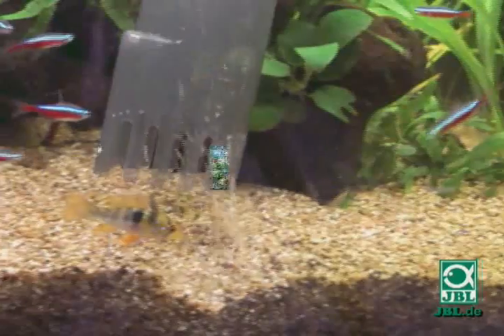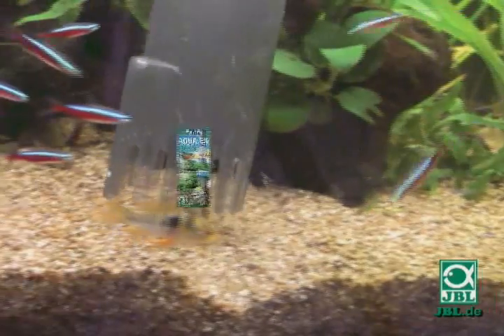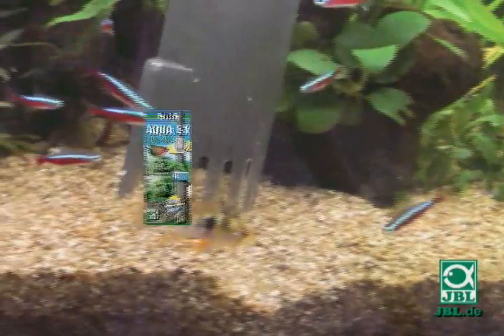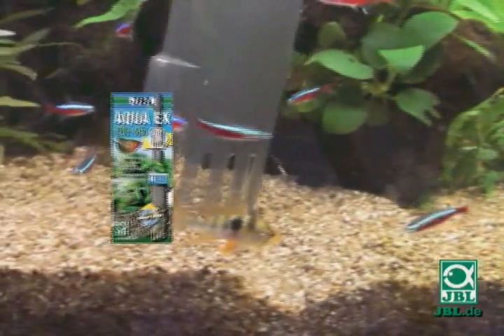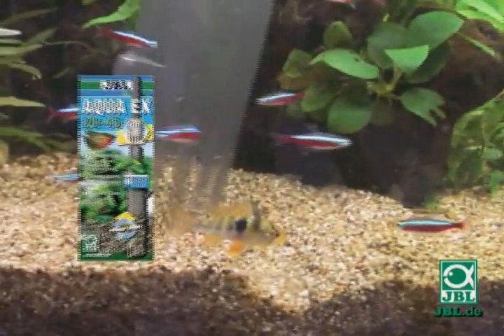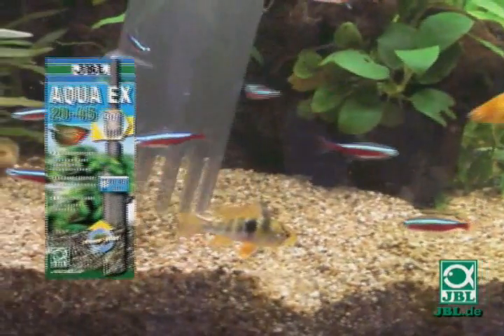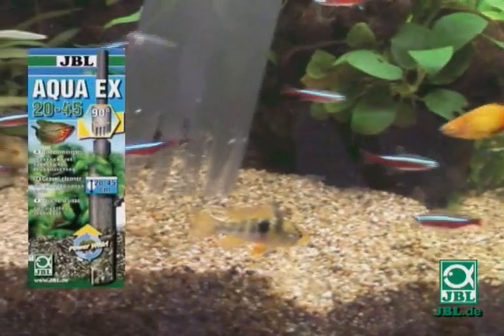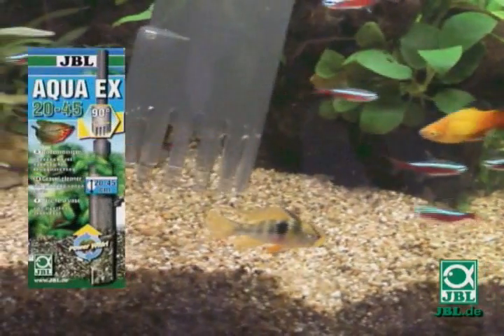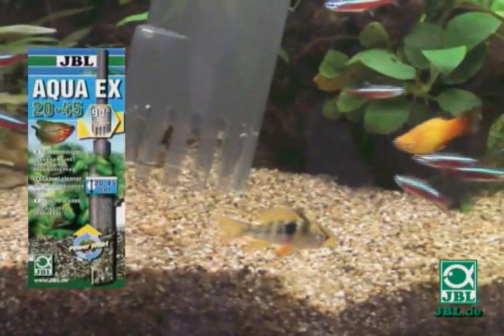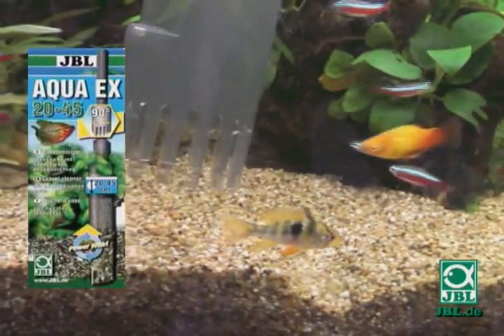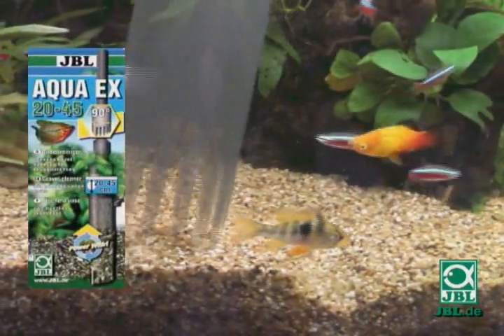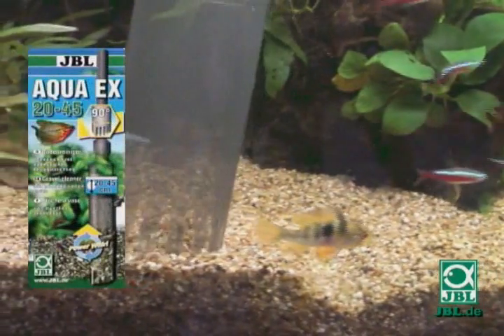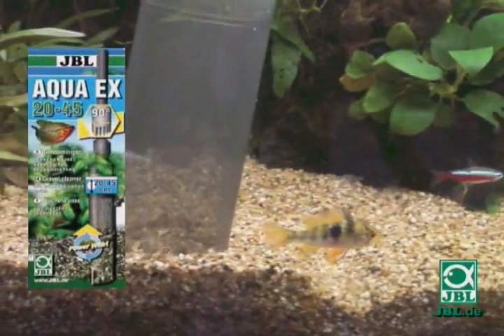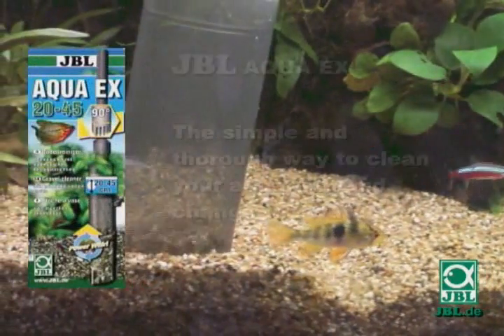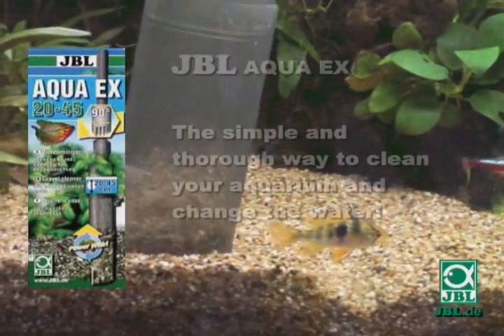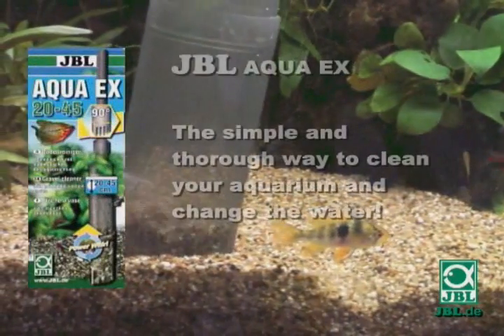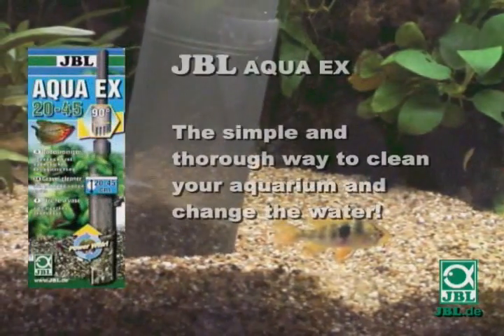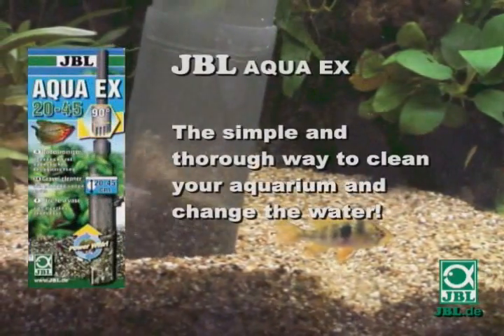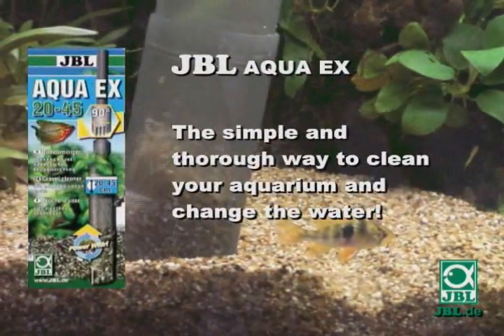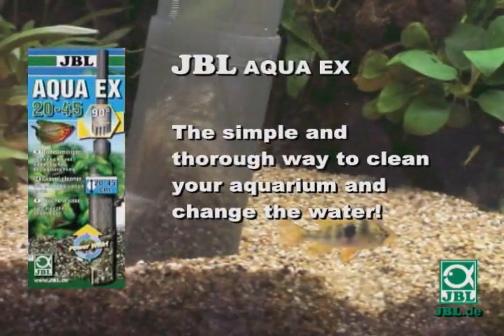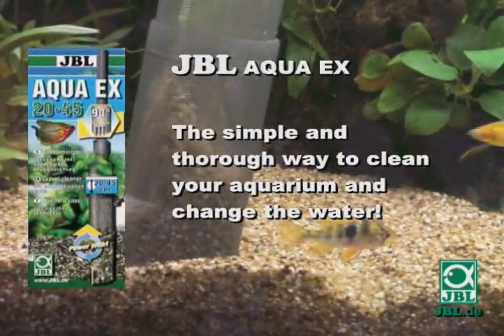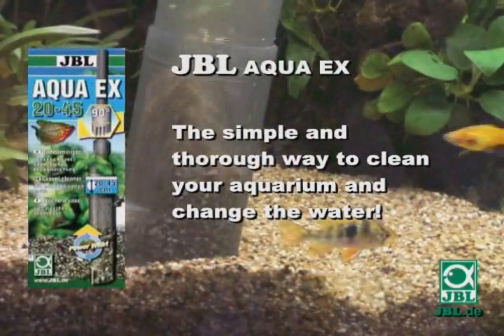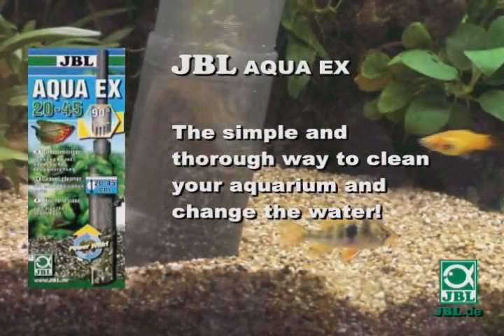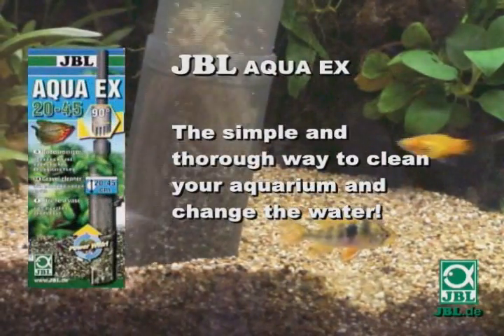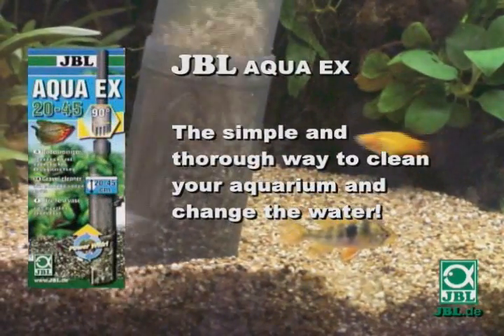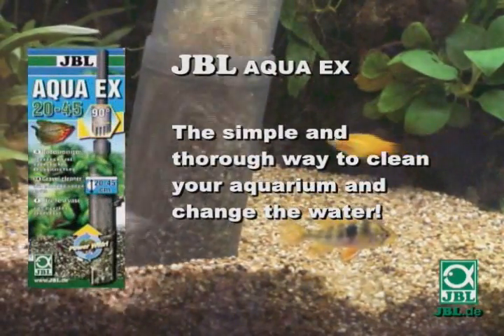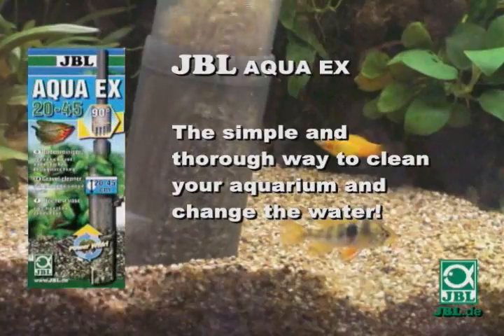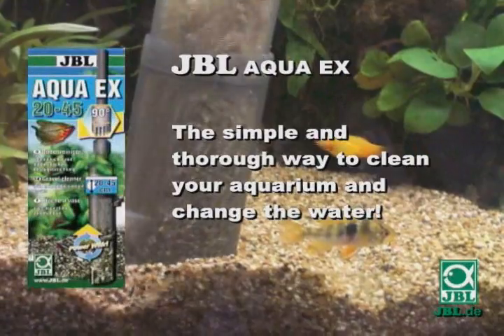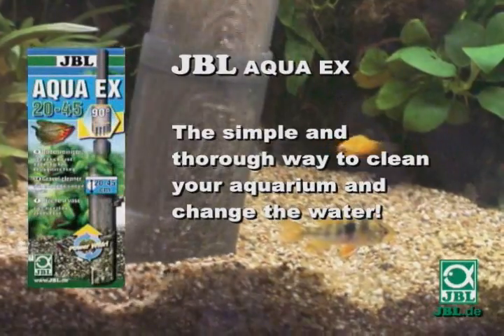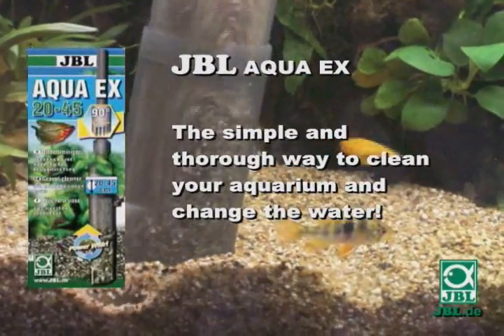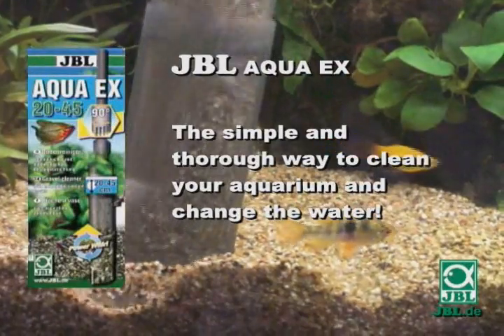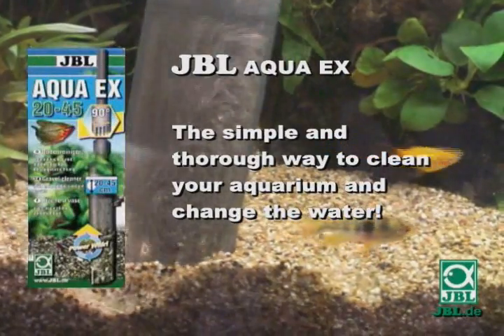JBL AquaEx — the simple and thorough way to clean your aquarium and change the water.